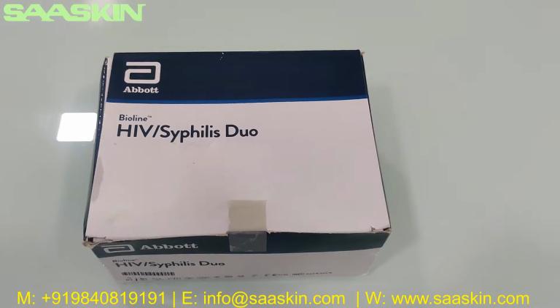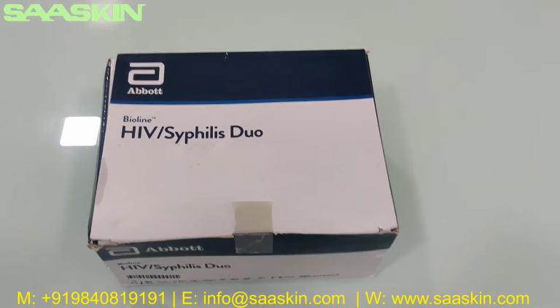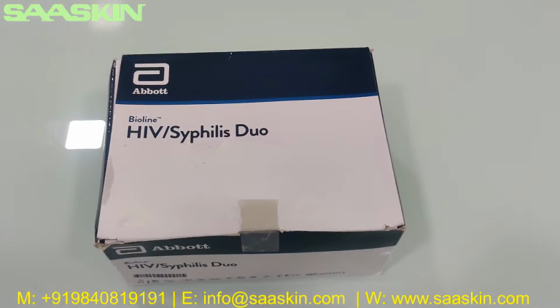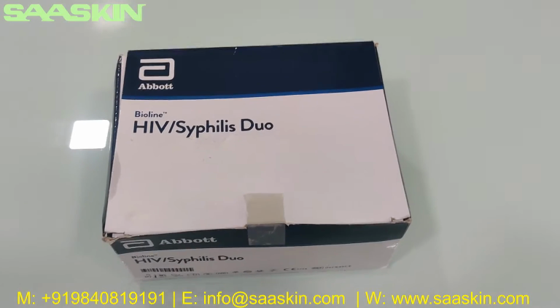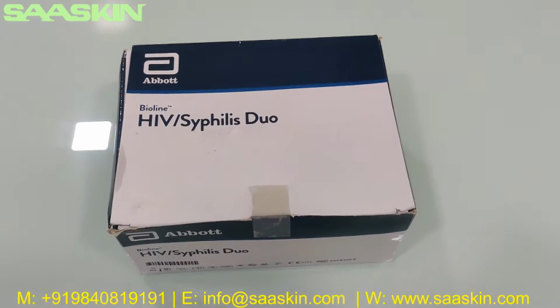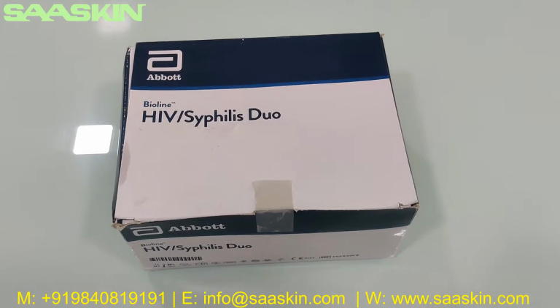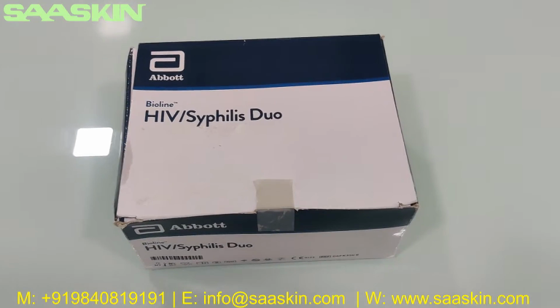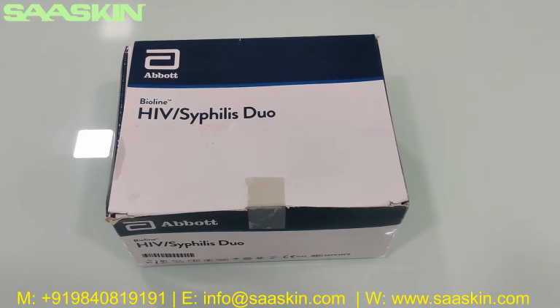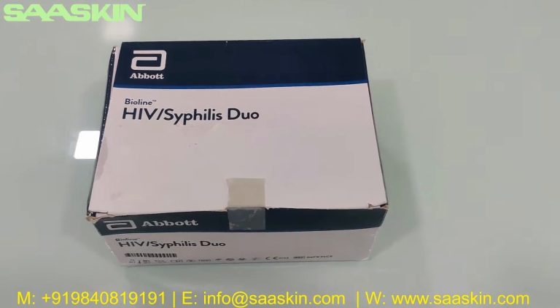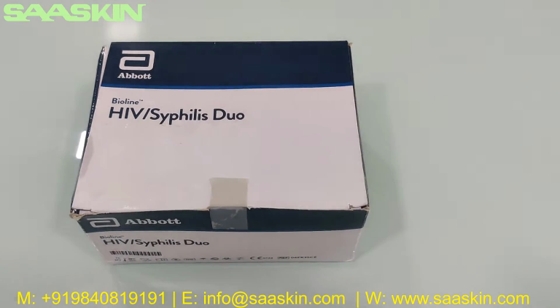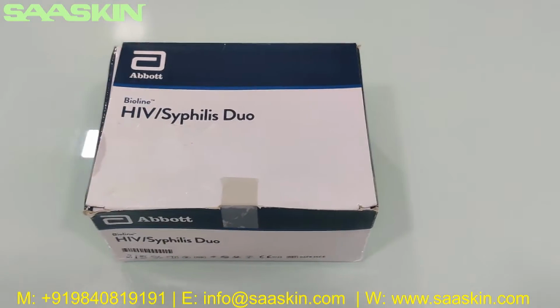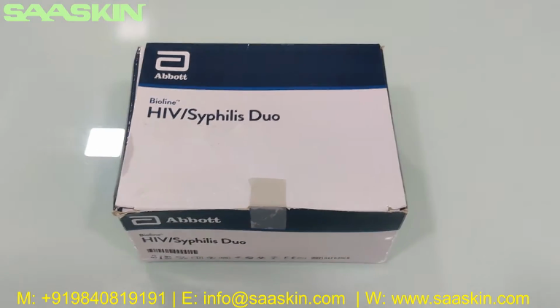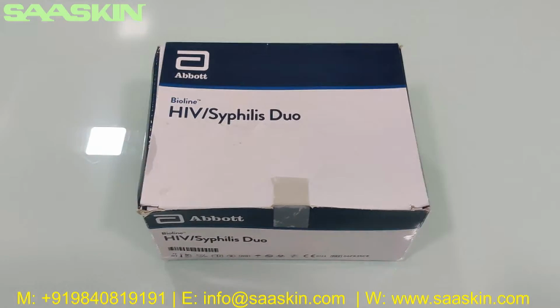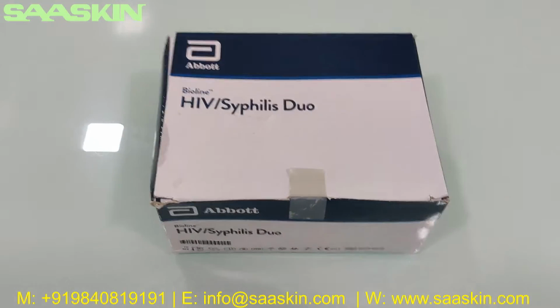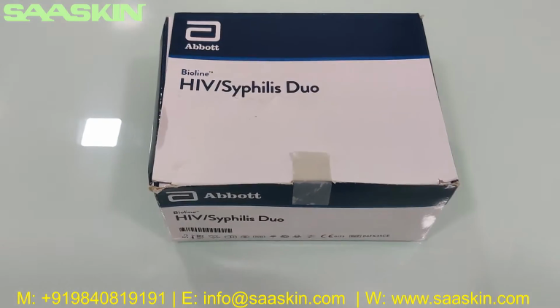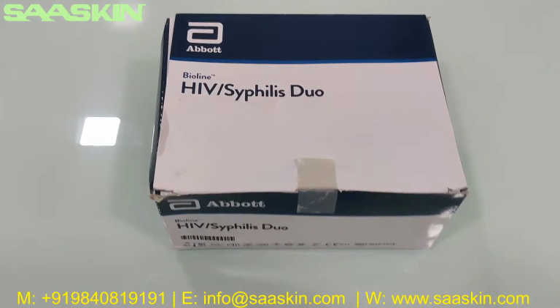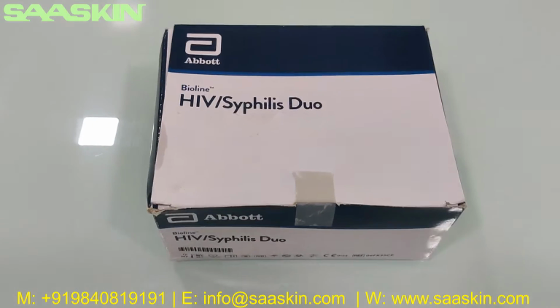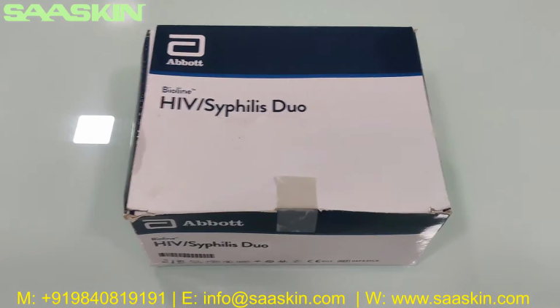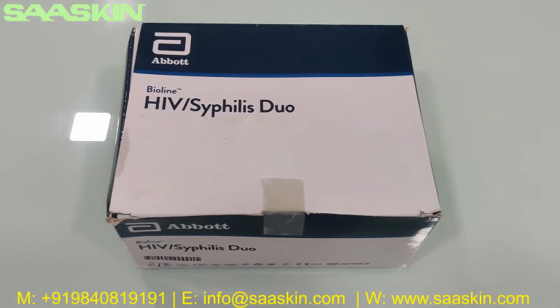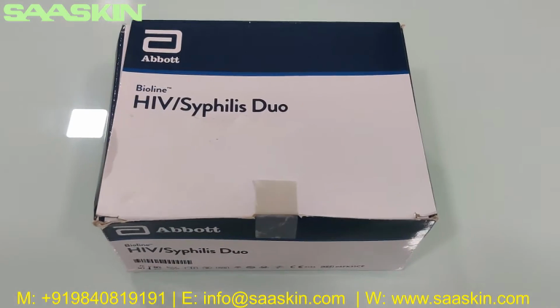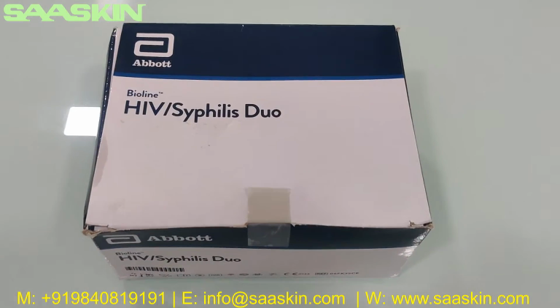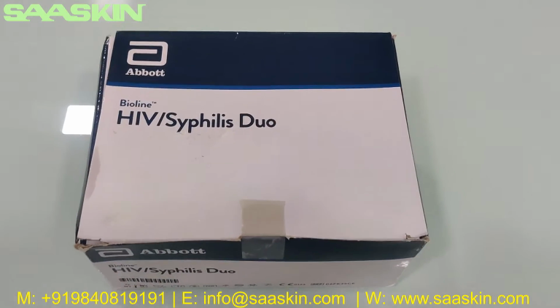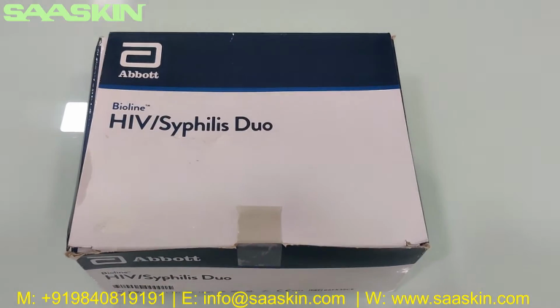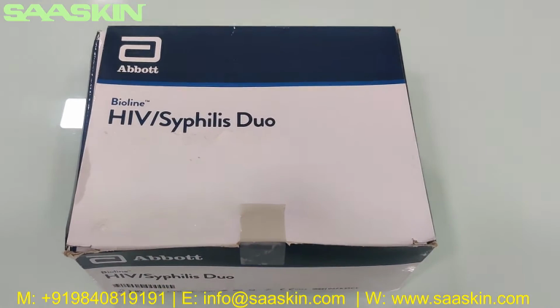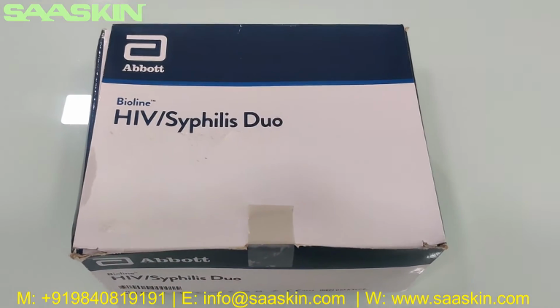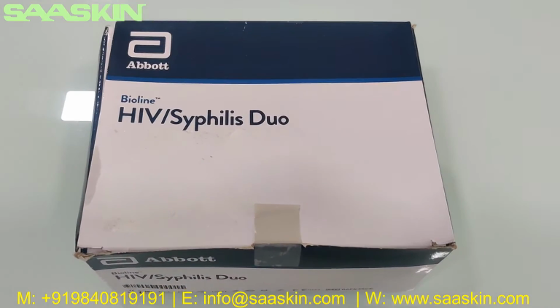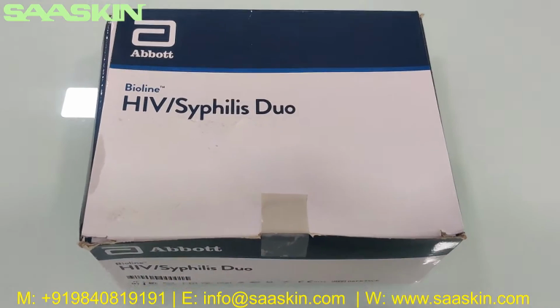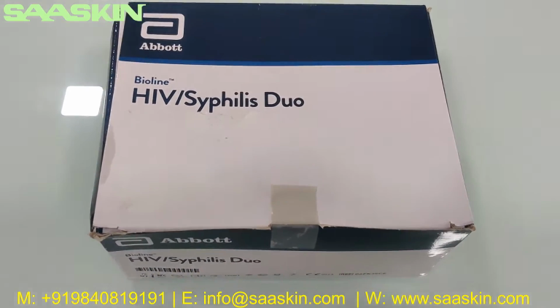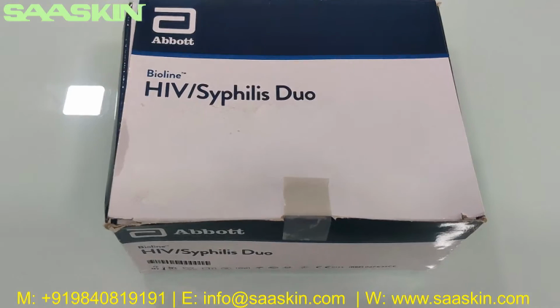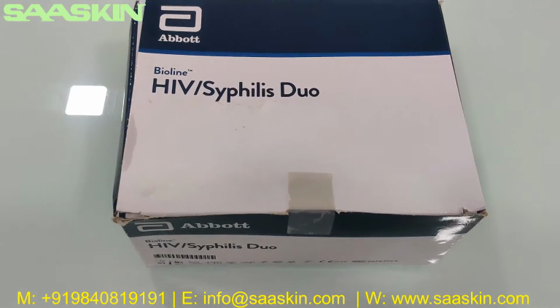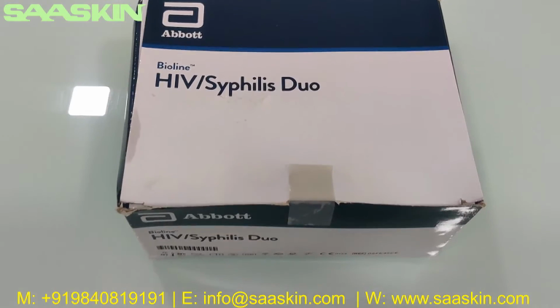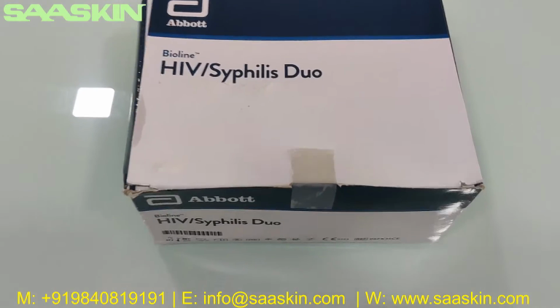Hello everybody, today we are going to see the unboxing of the Abbott Bioline HIV Syphilis Duo Test Kit.